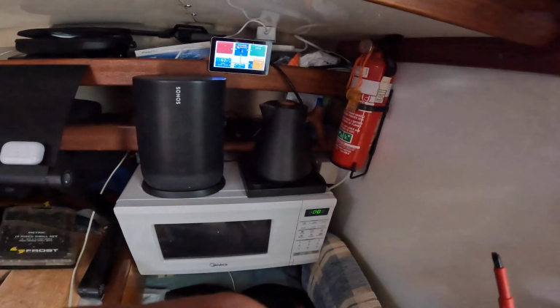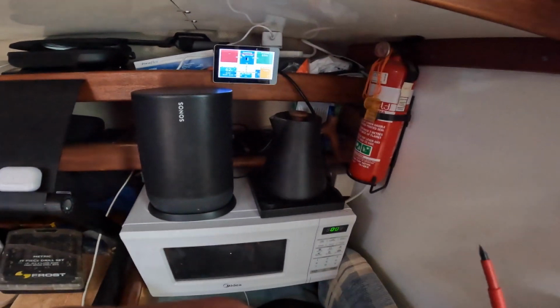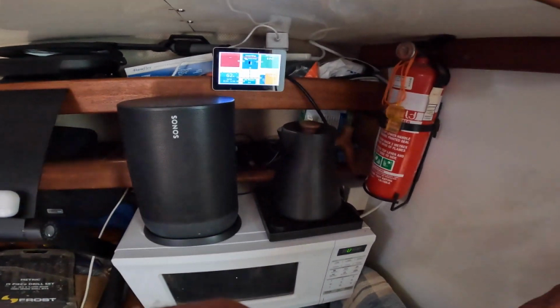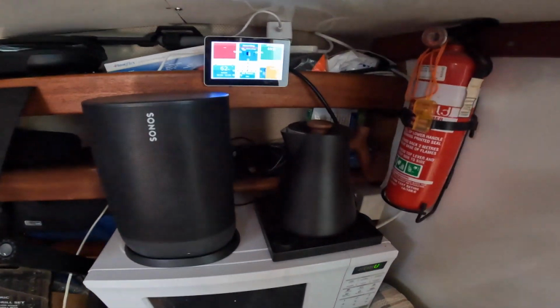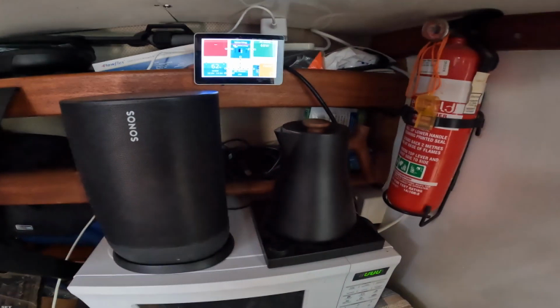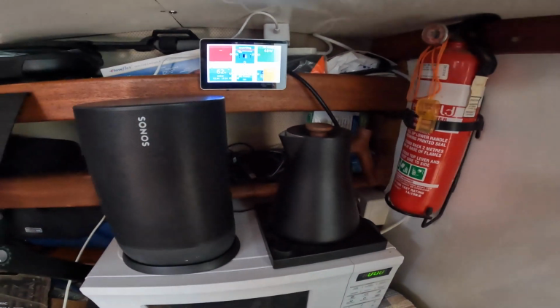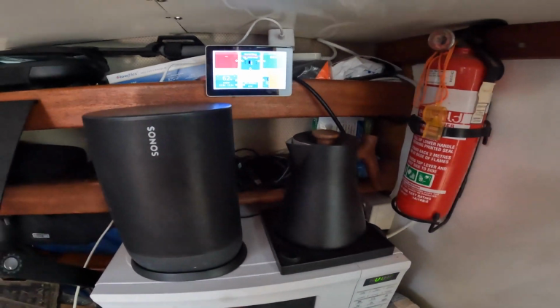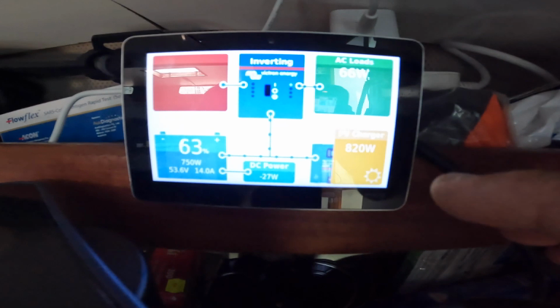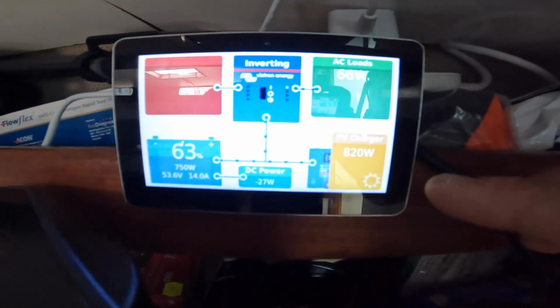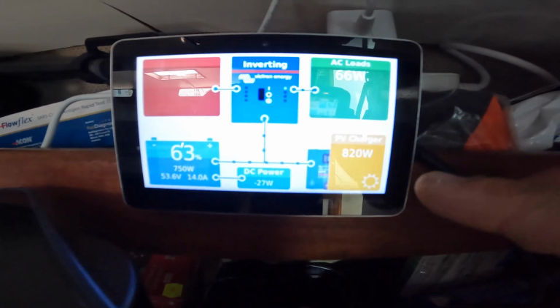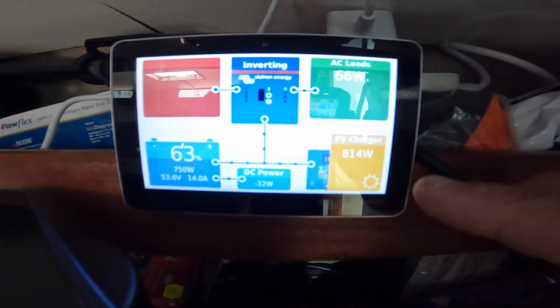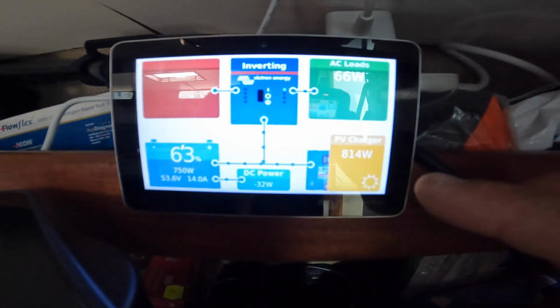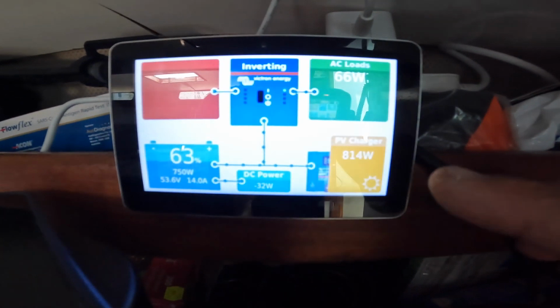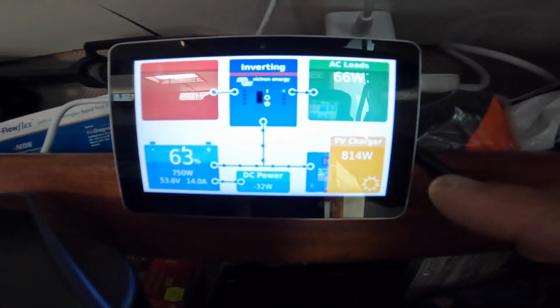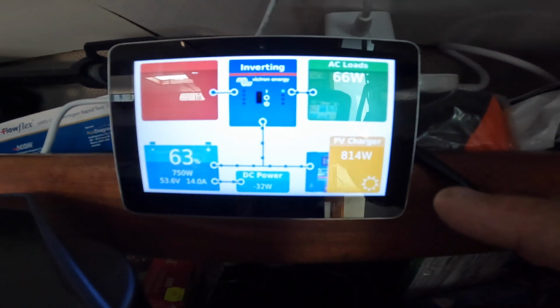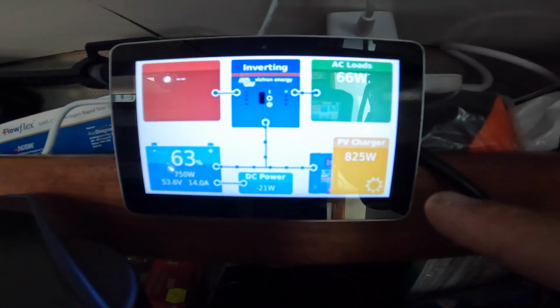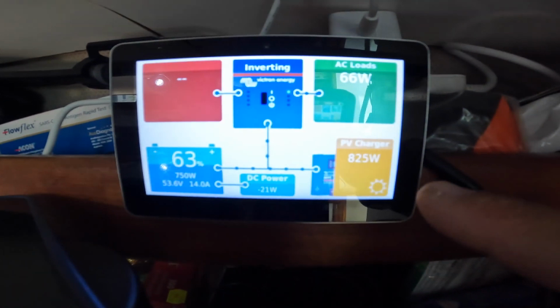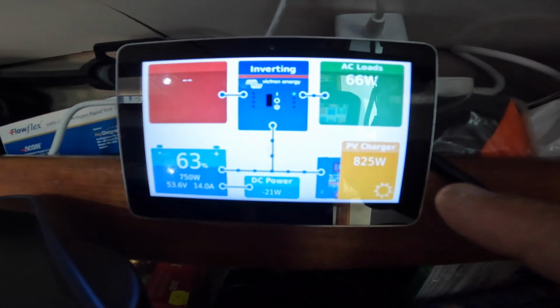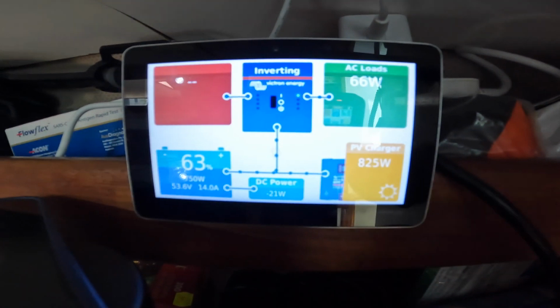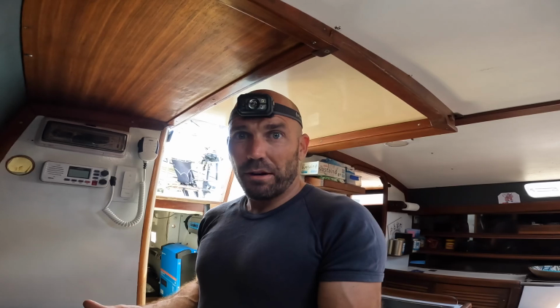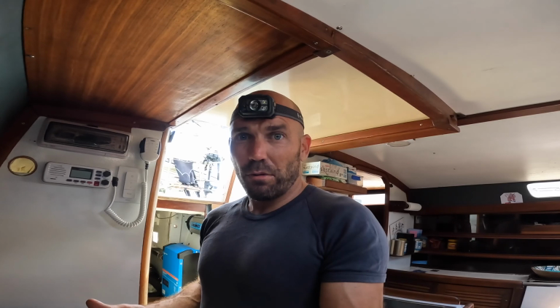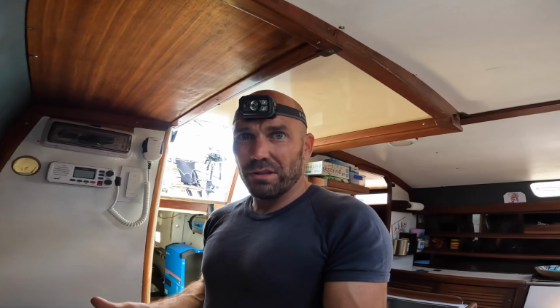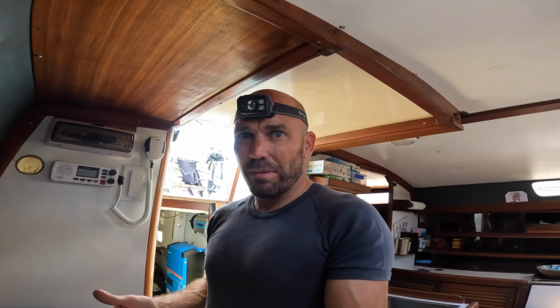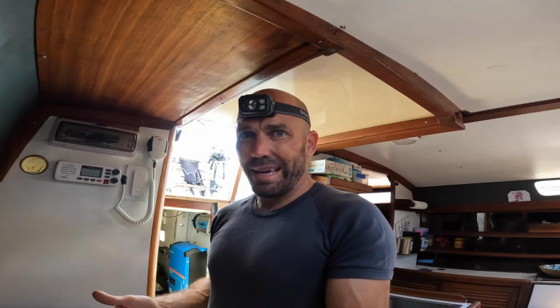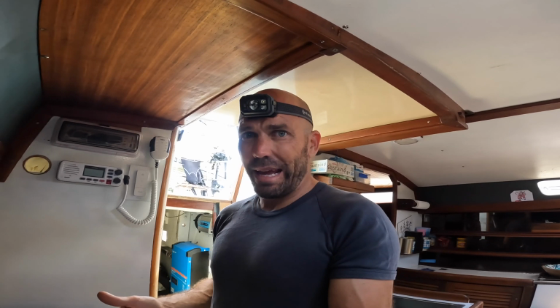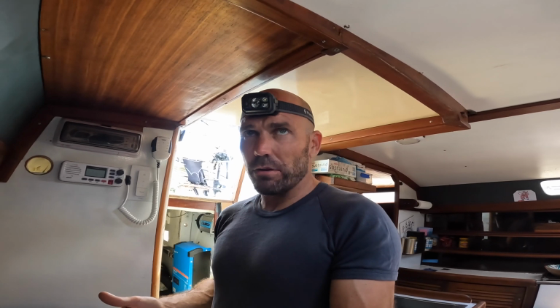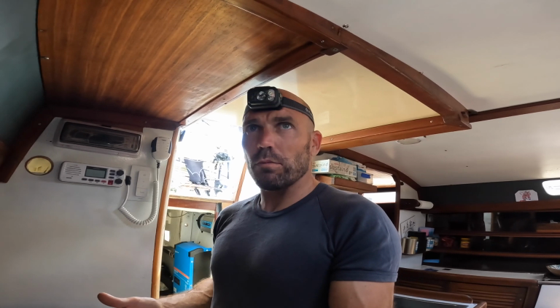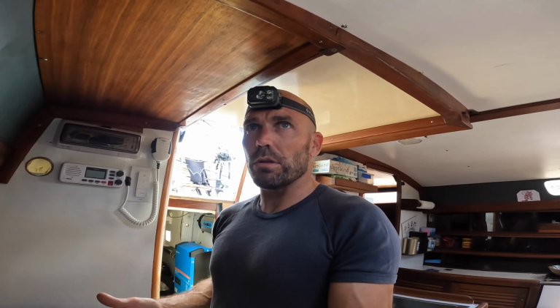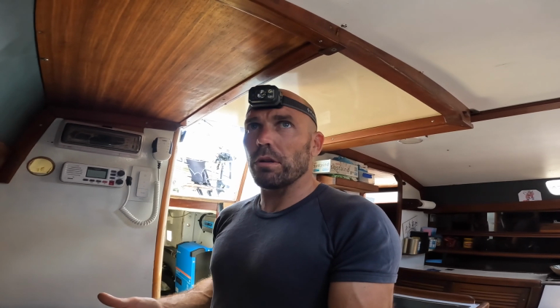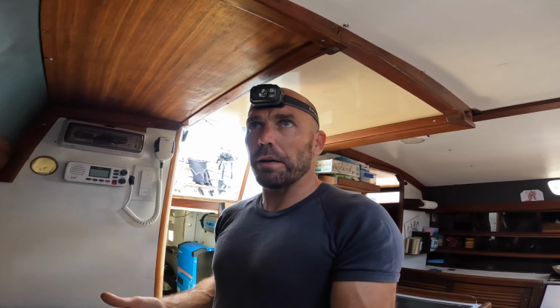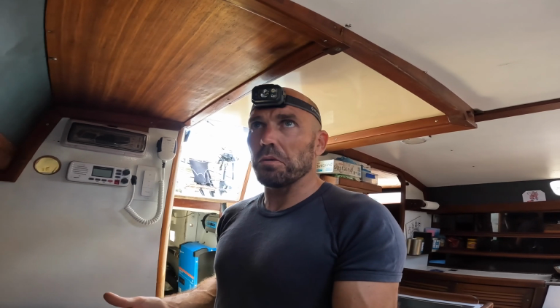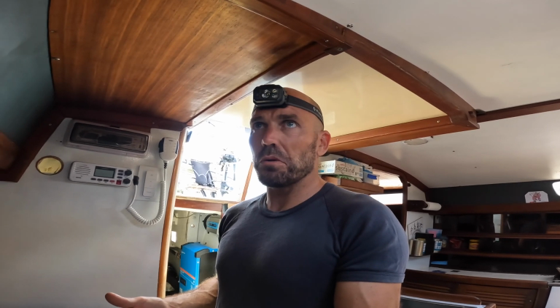Holy moly — 825 watts on my 800 watt solar panels!